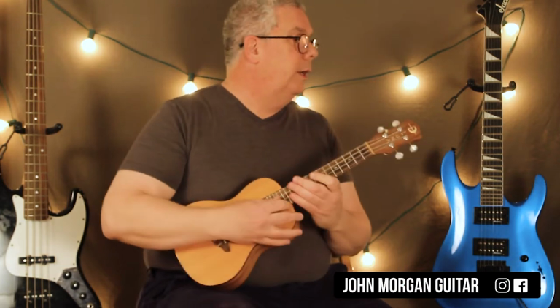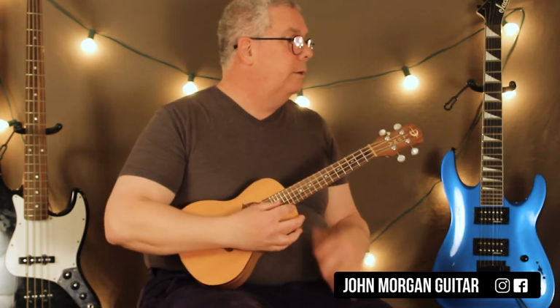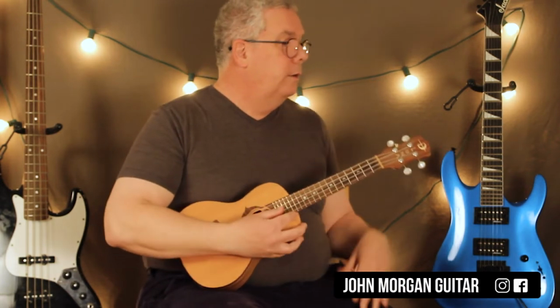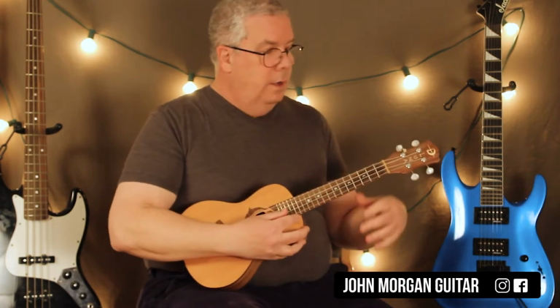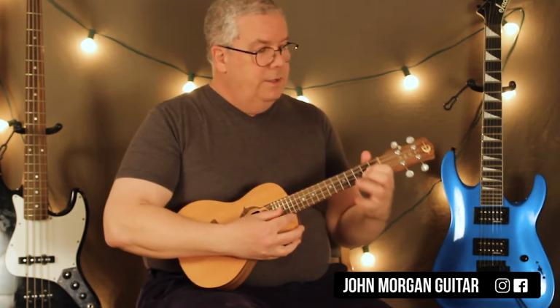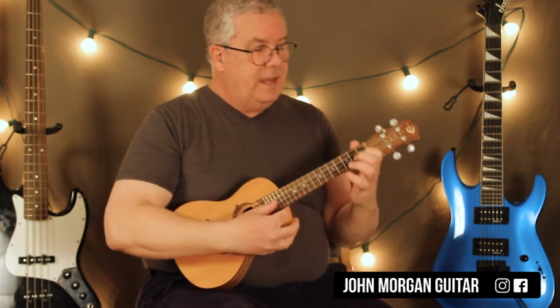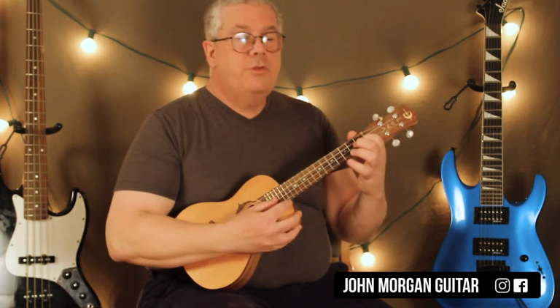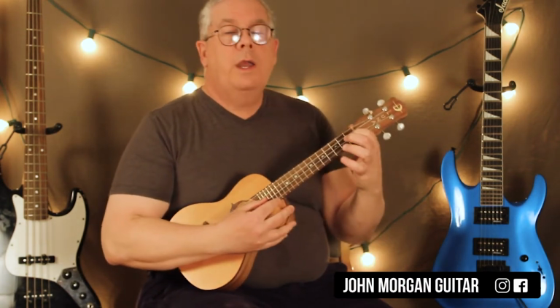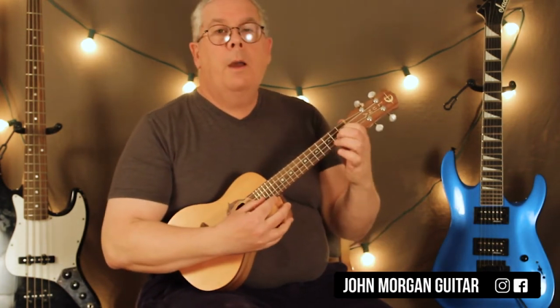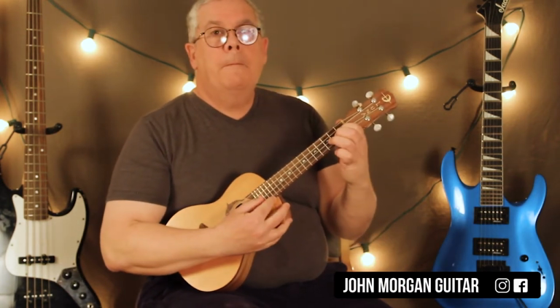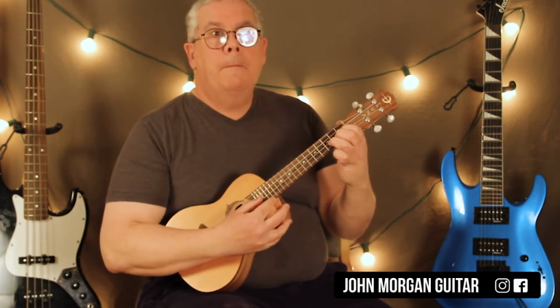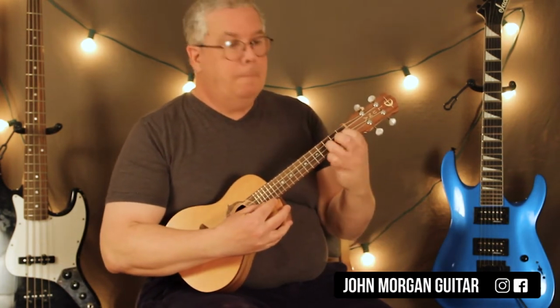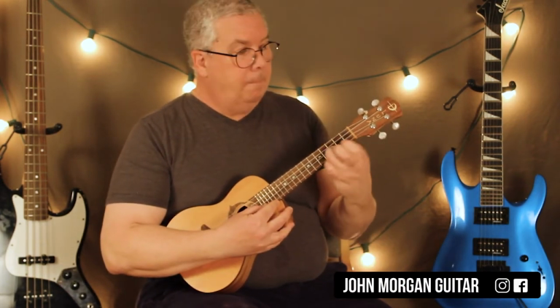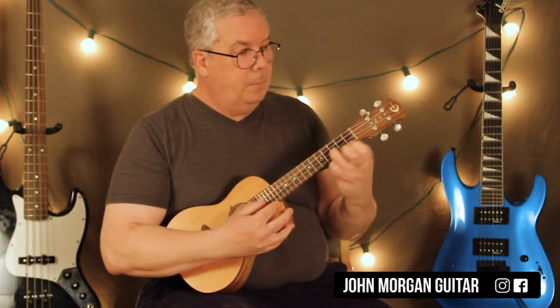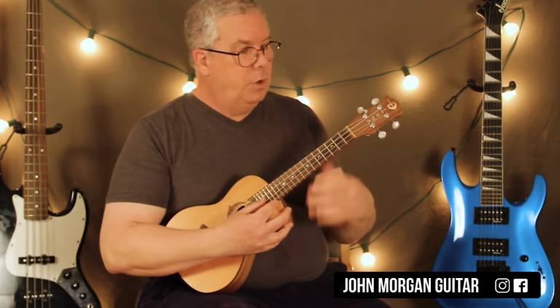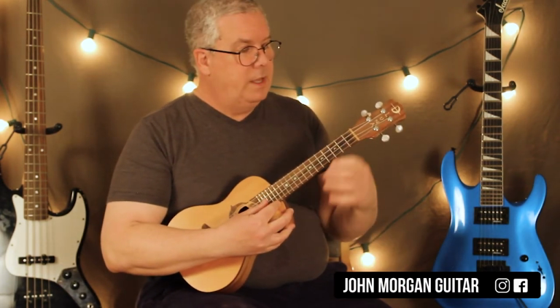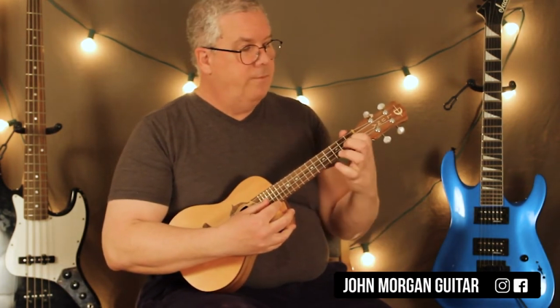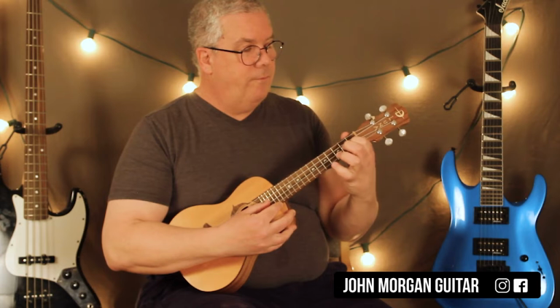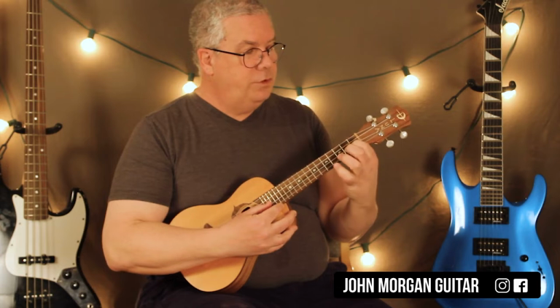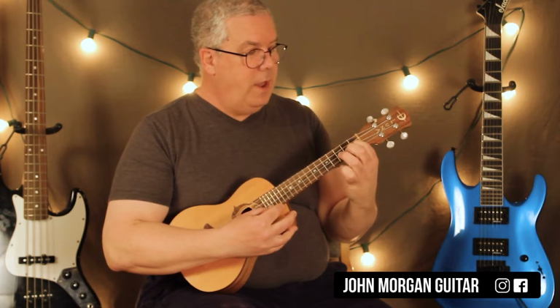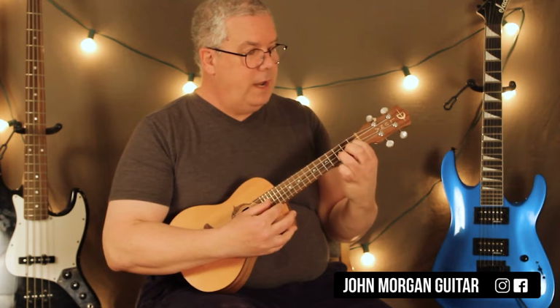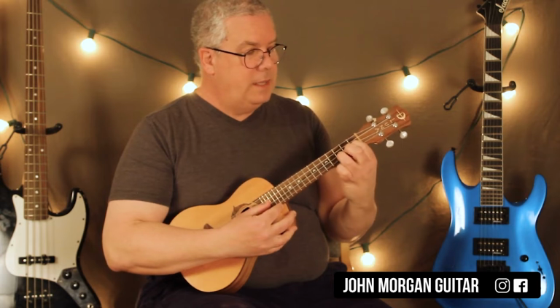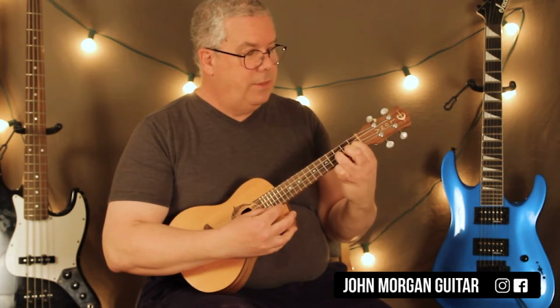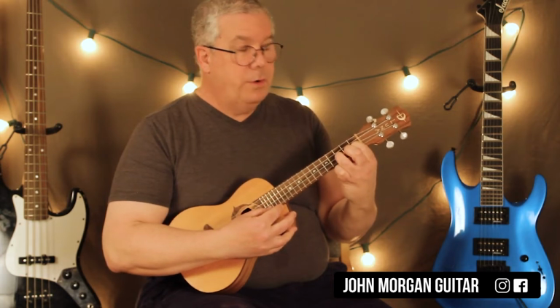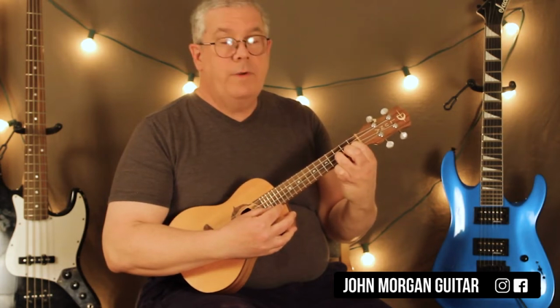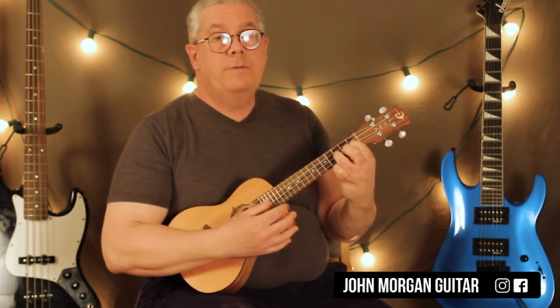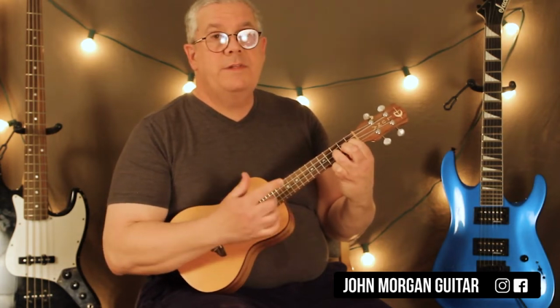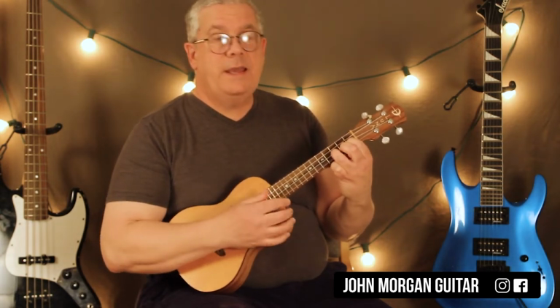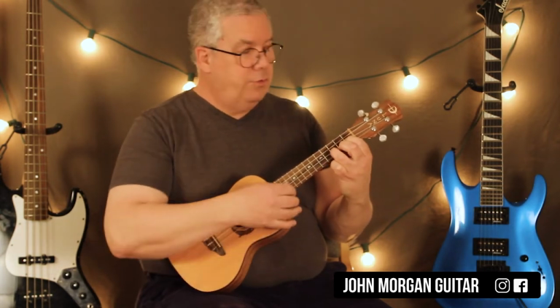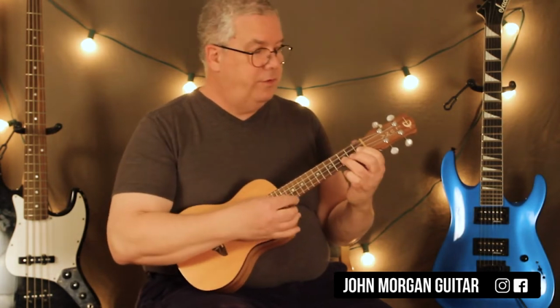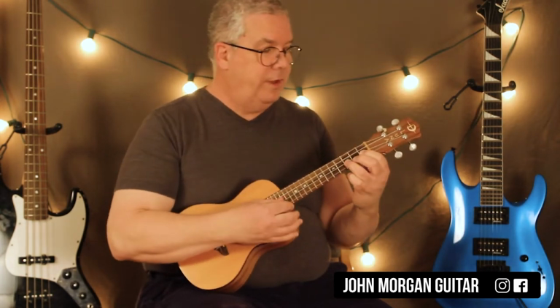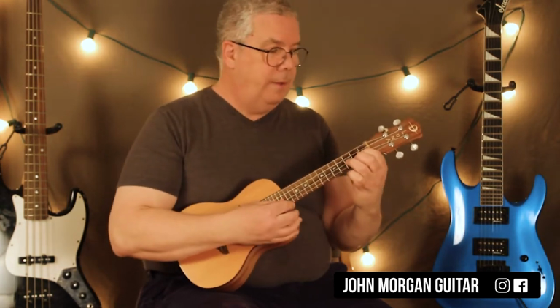Alright, second string. I'm going to hit the first fret and then the third fret on the second string, just like that.